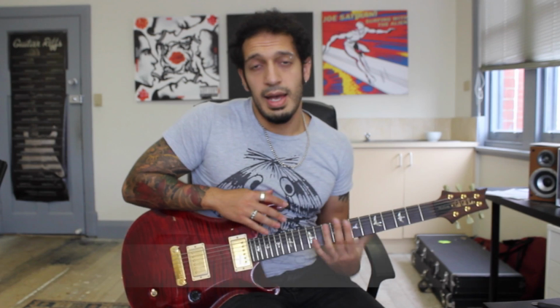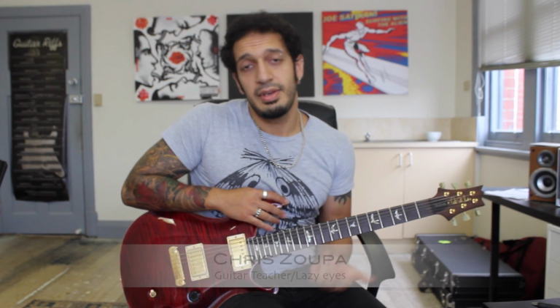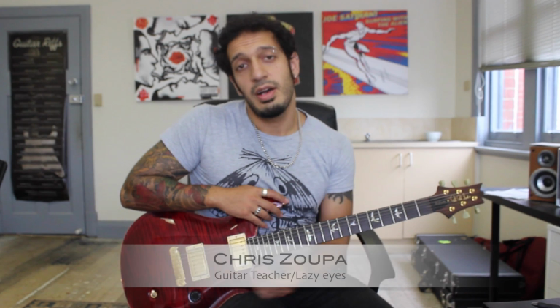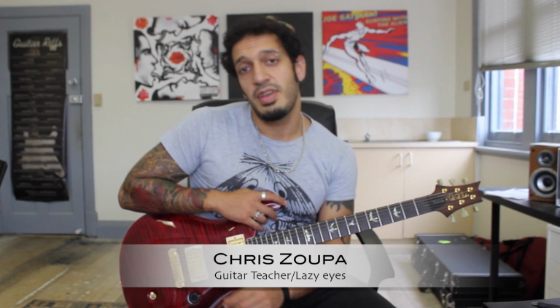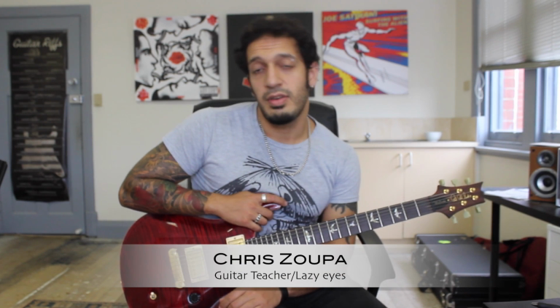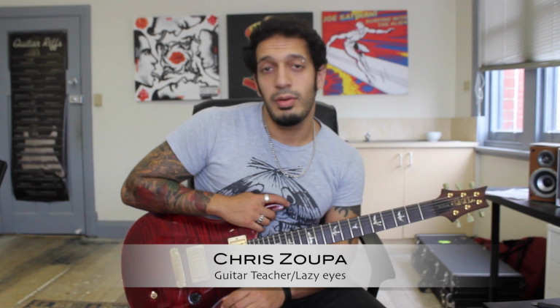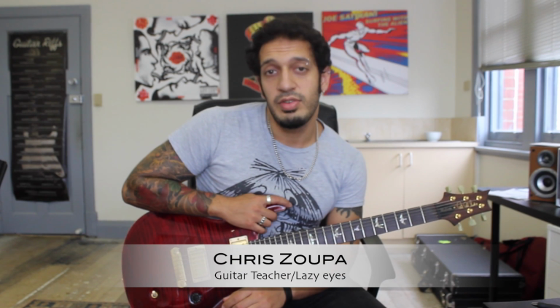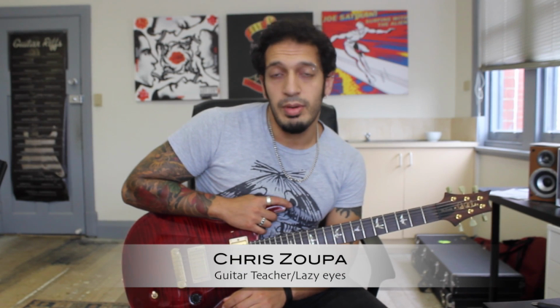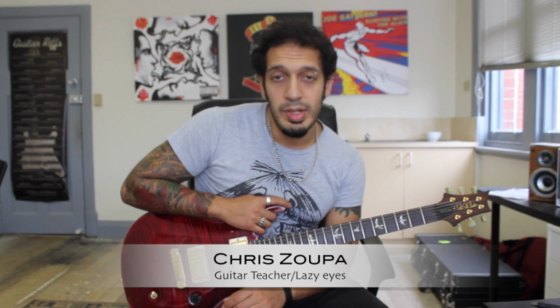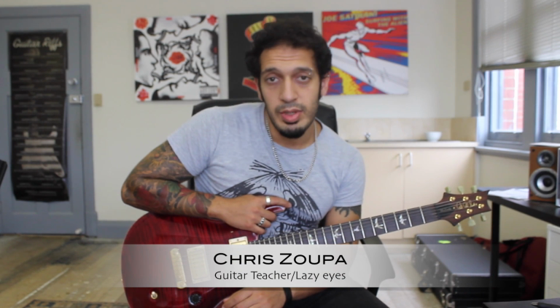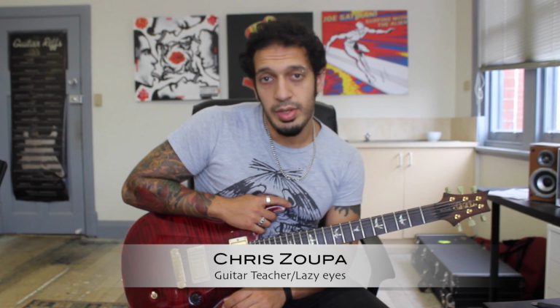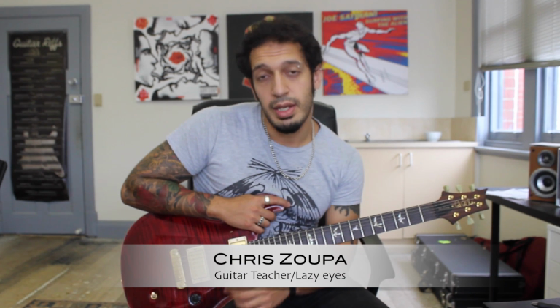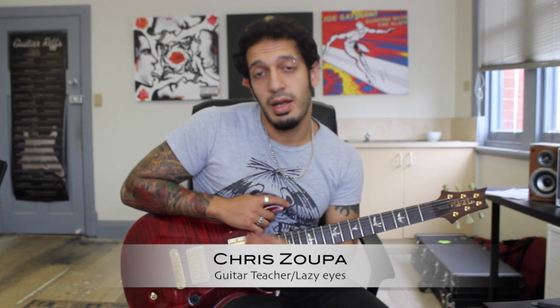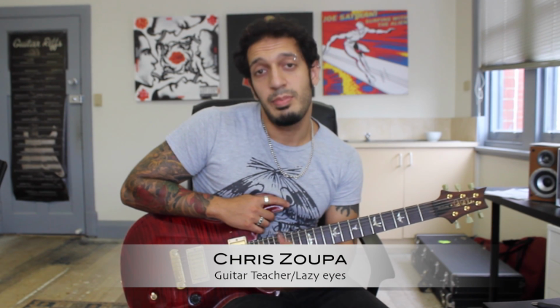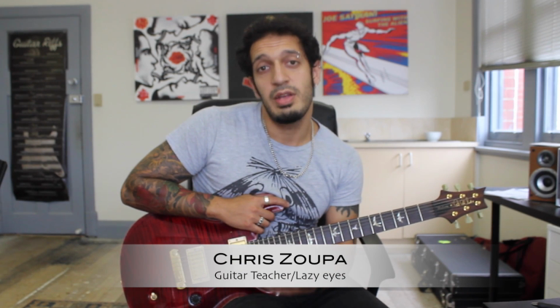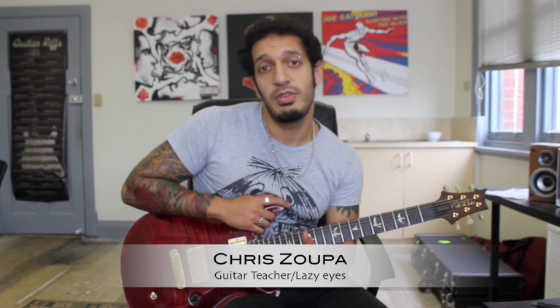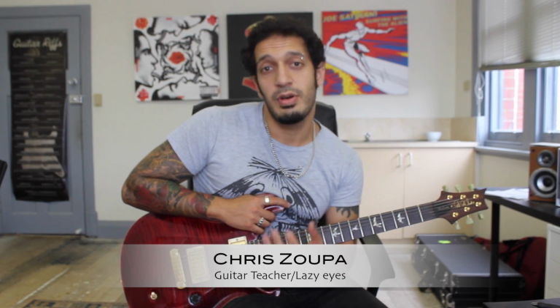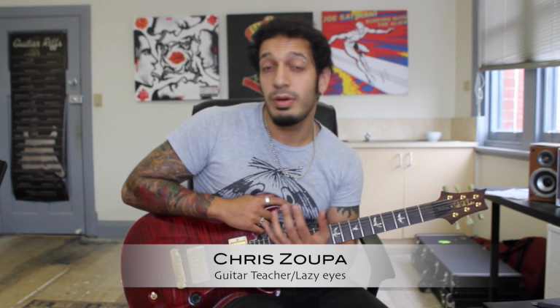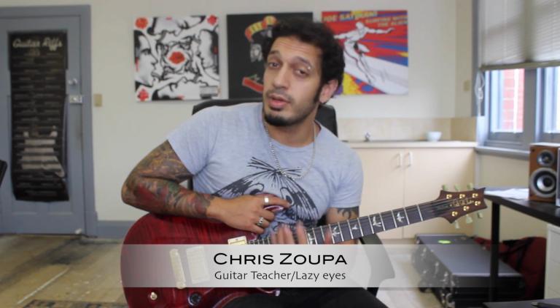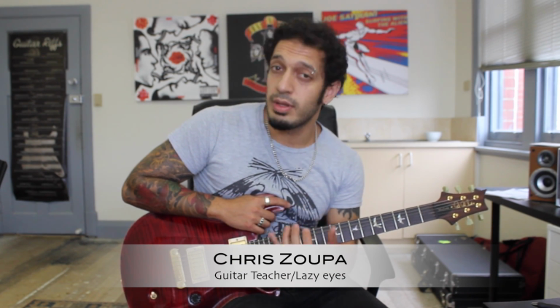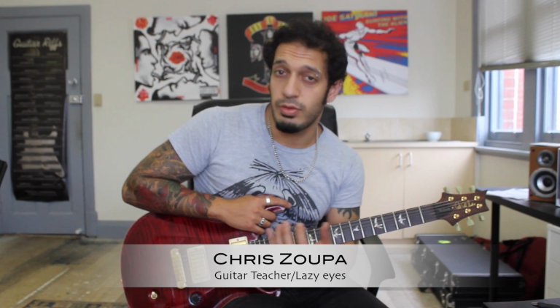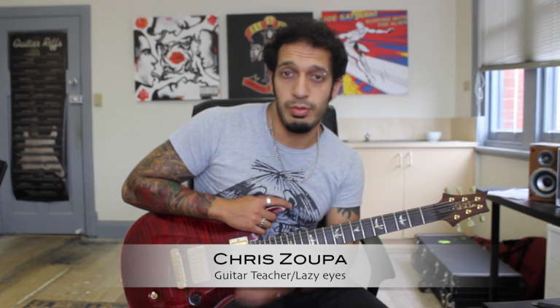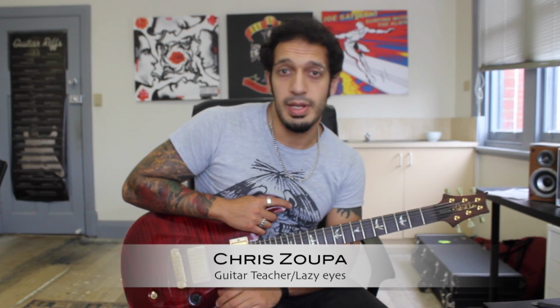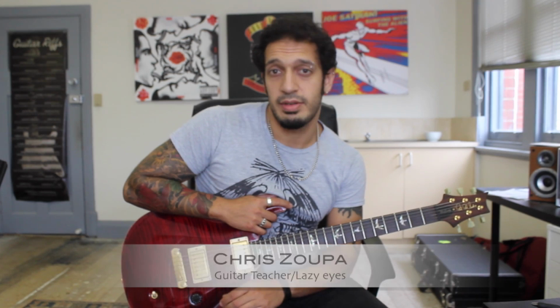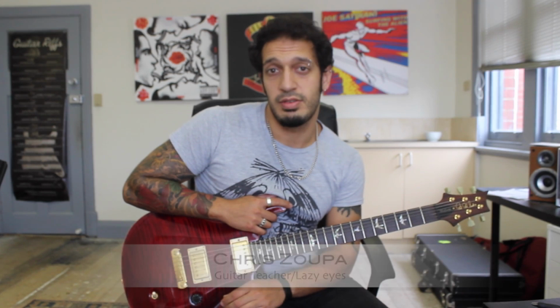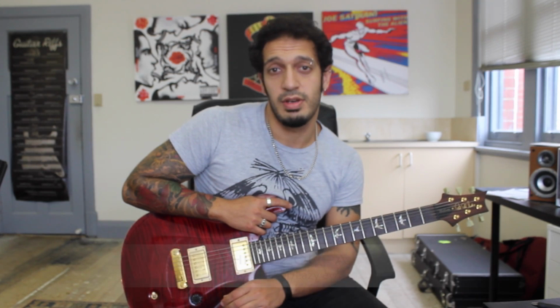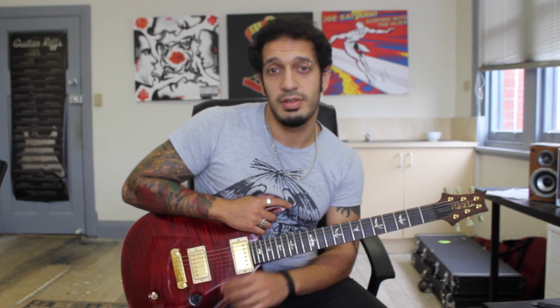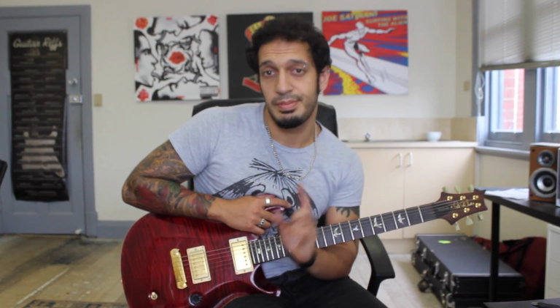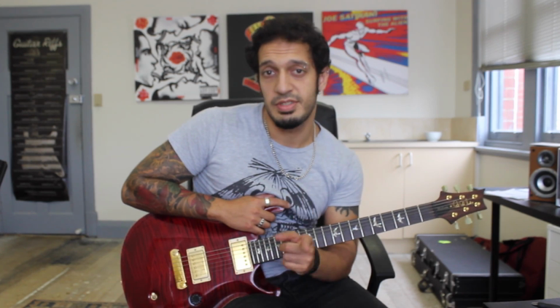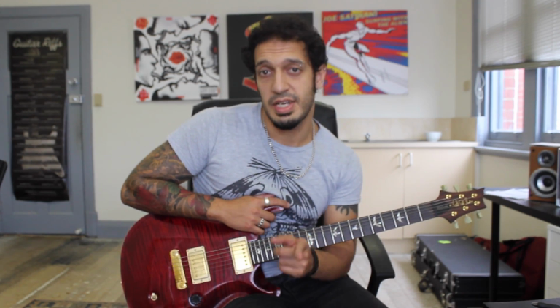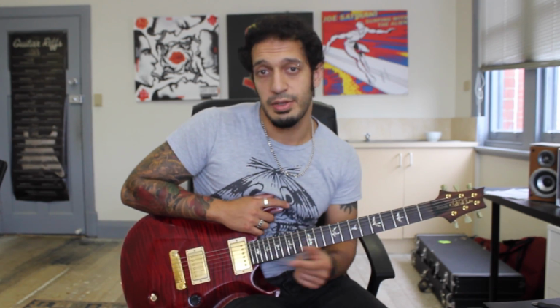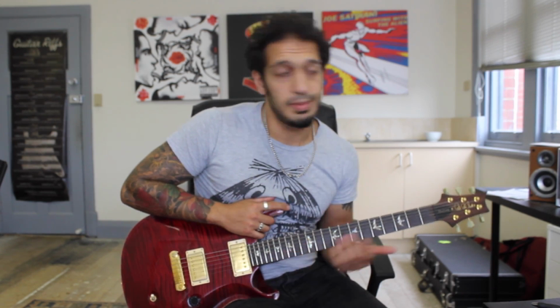Howdy guys, how's it going? Today we're going to be looking at an arpeggio with a little shred exercise. Let's take a look.